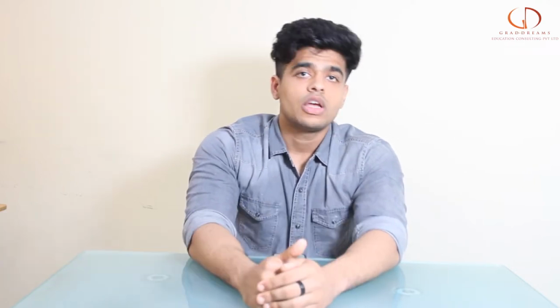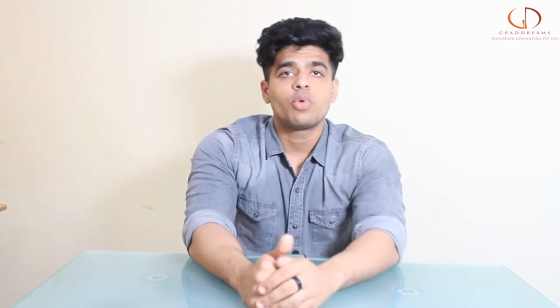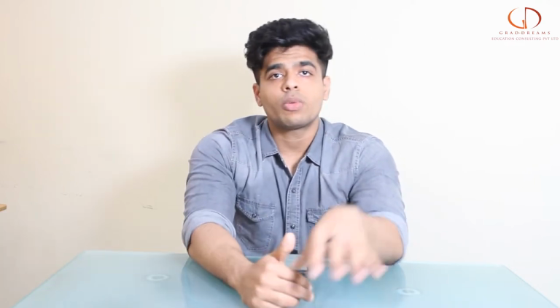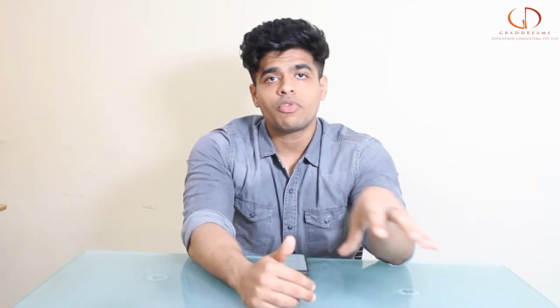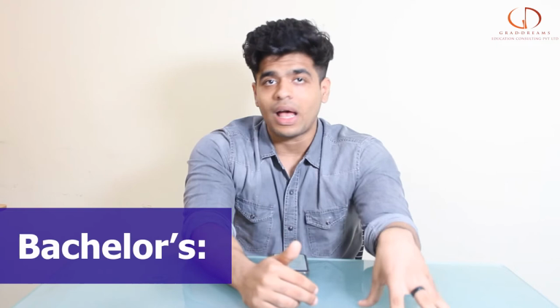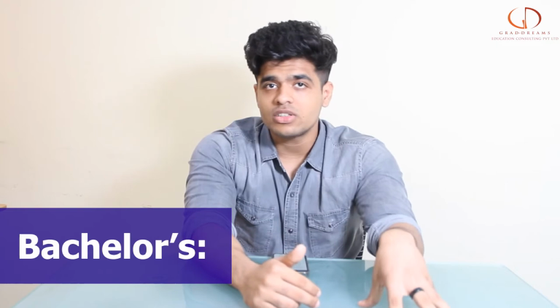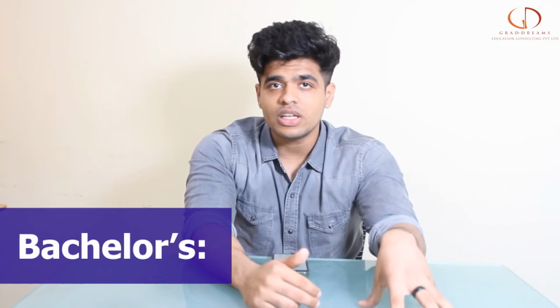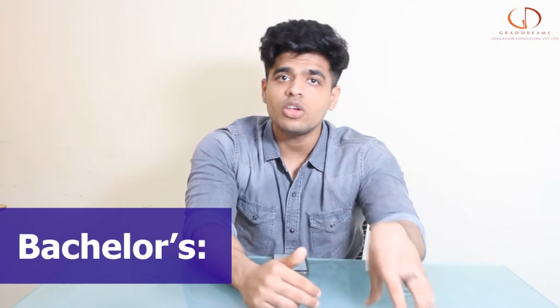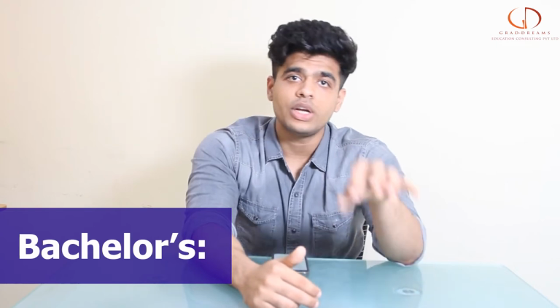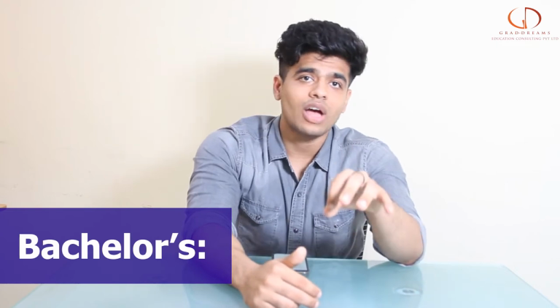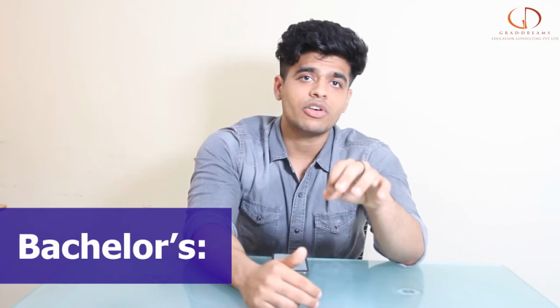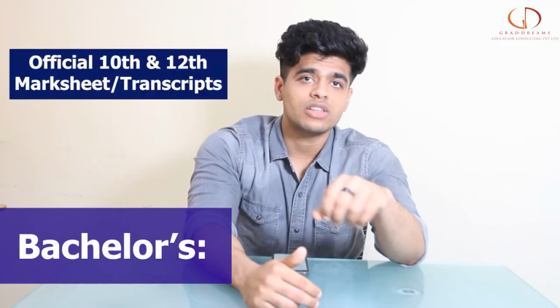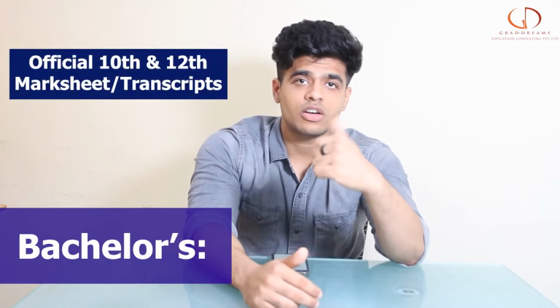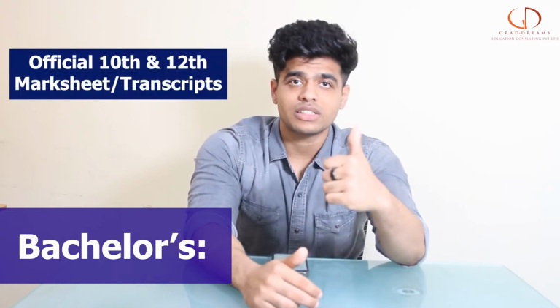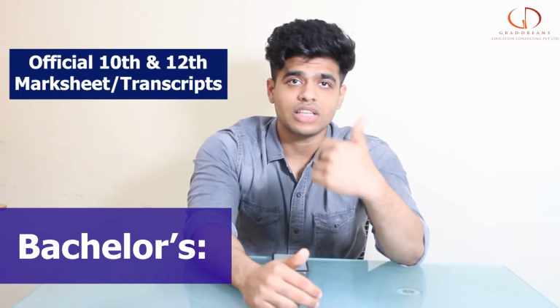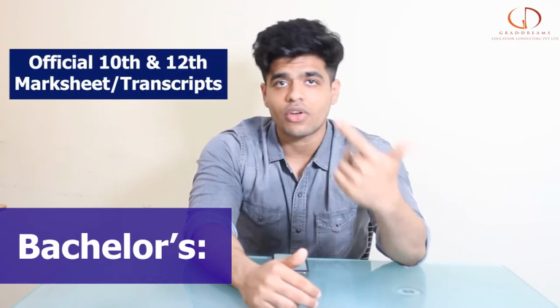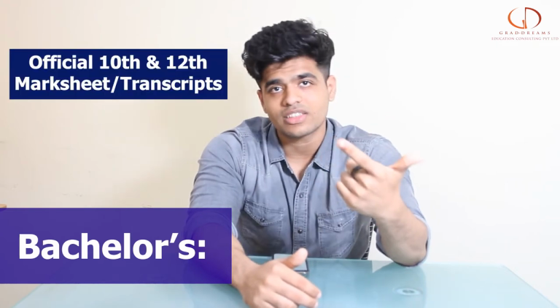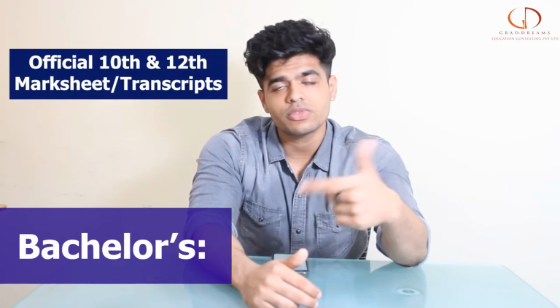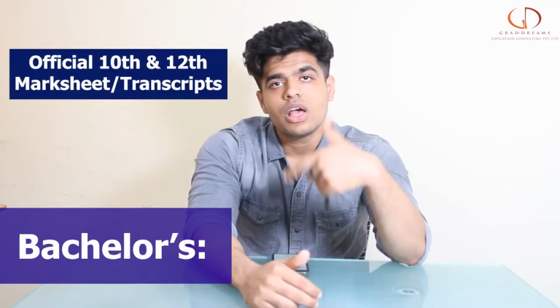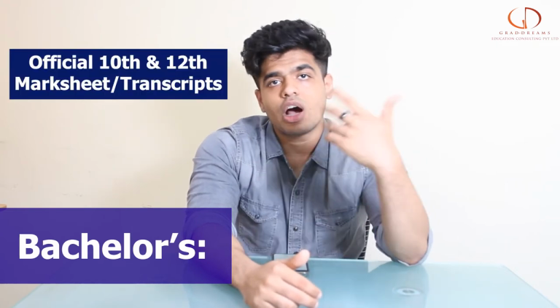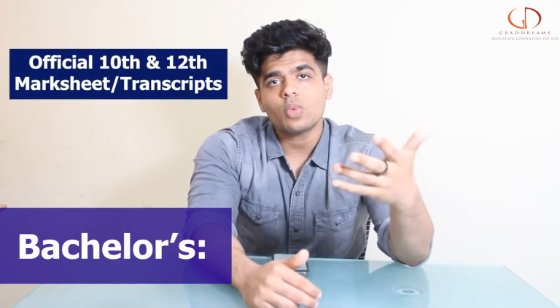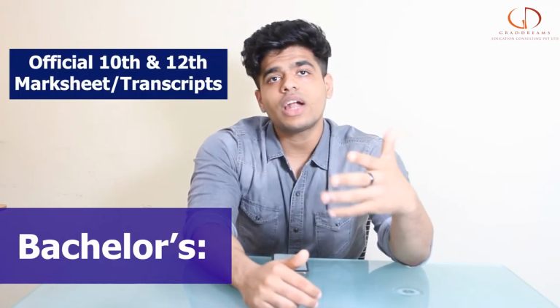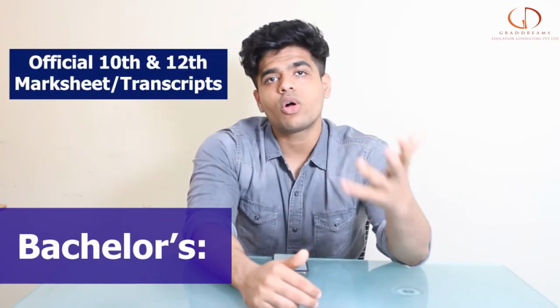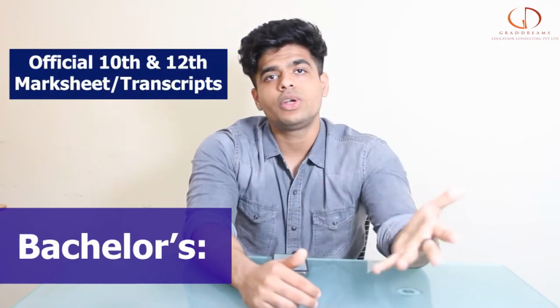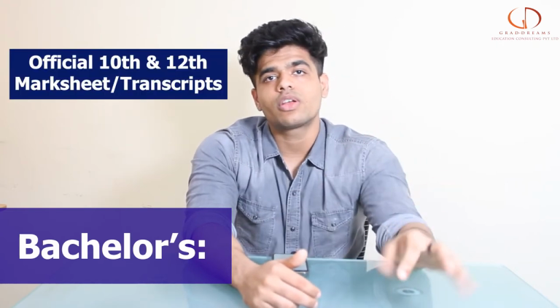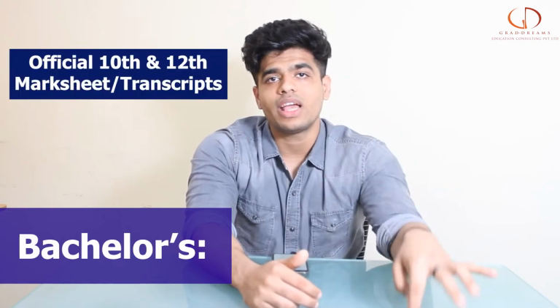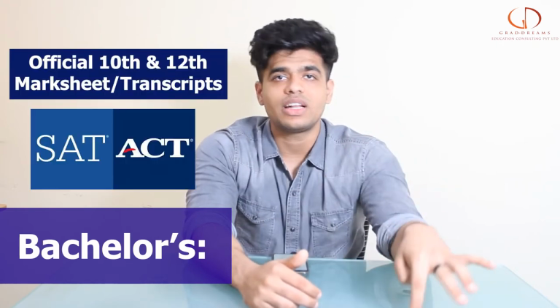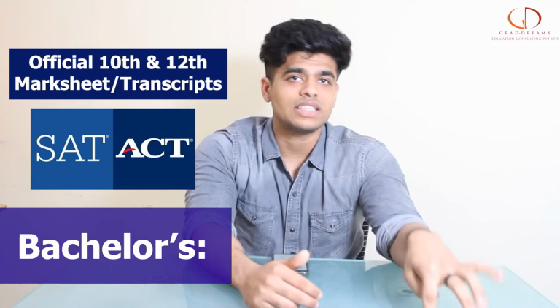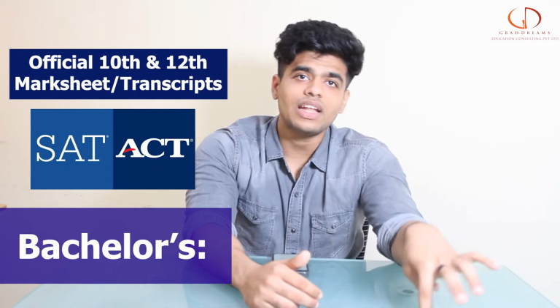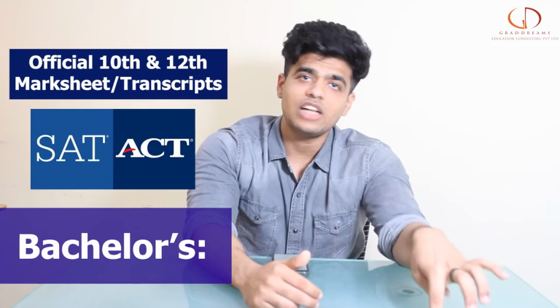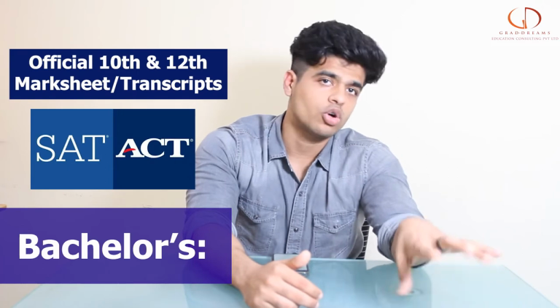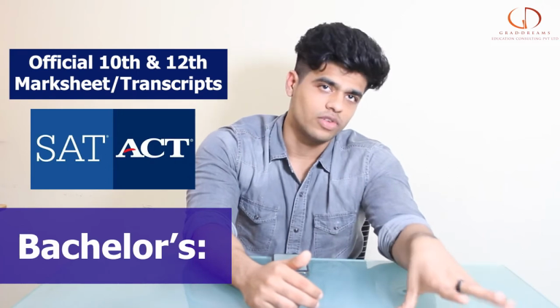If you want to apply for a bachelor's degree, you need to have your 12th standard marks and transcripts. Along with that, you also need to give ACT, SAT, IELTS, or TOEFL.